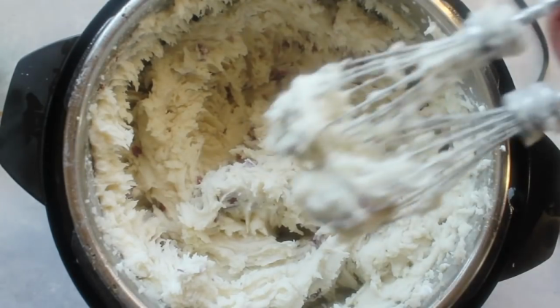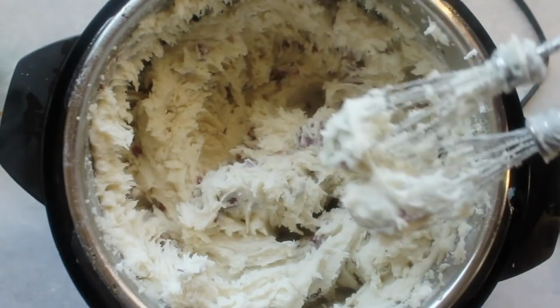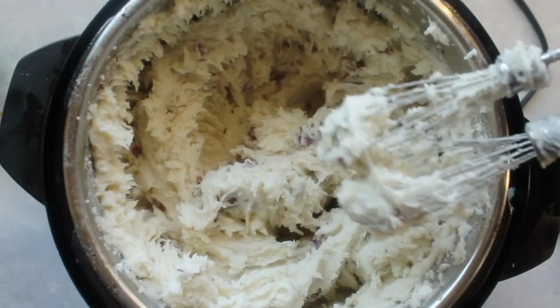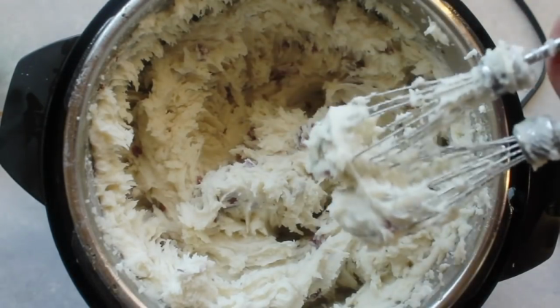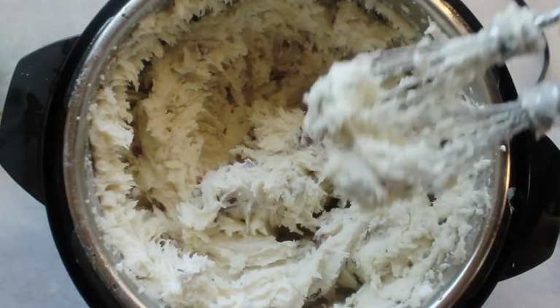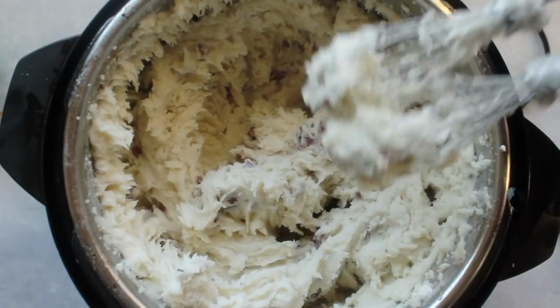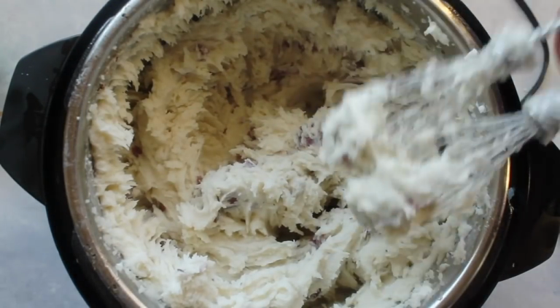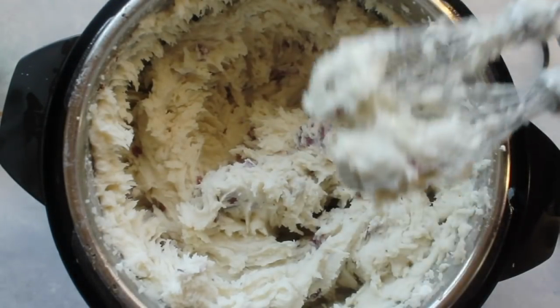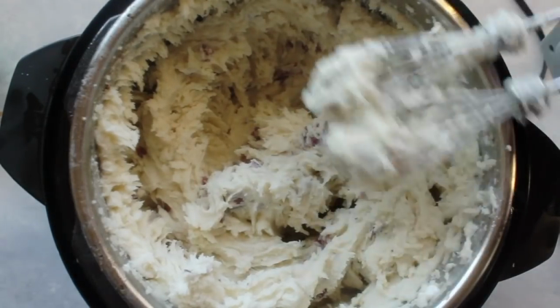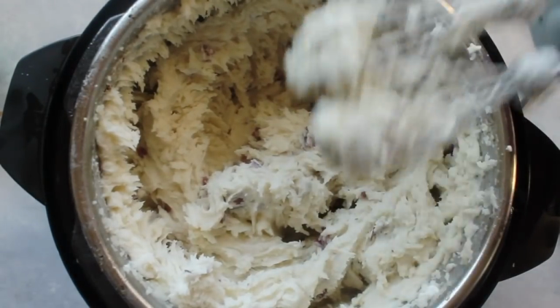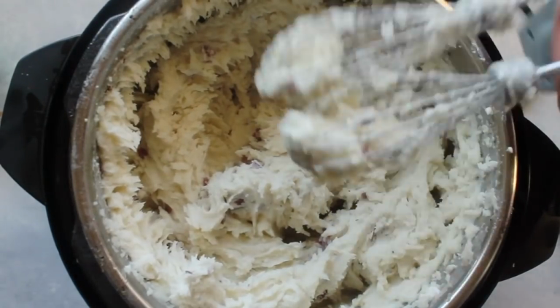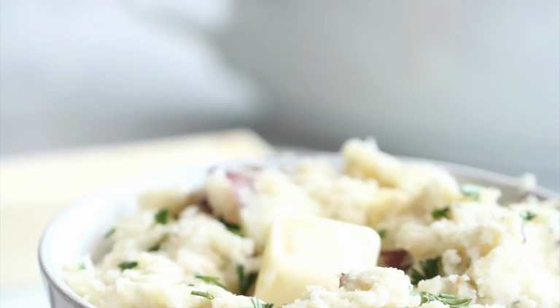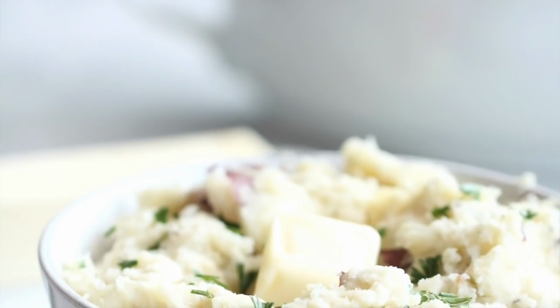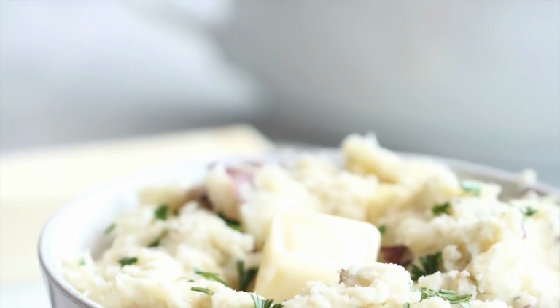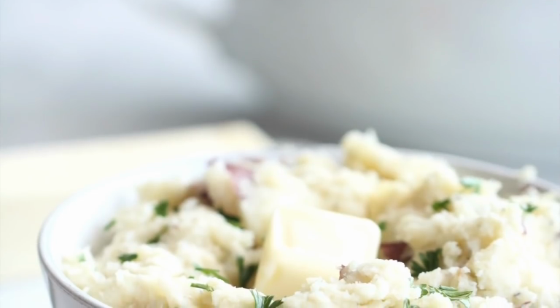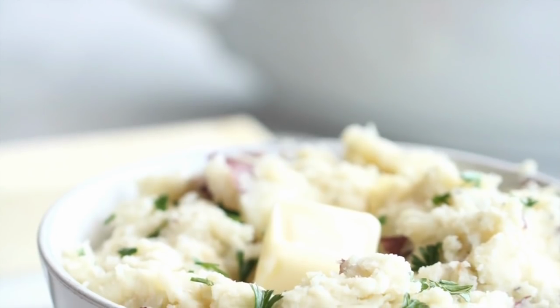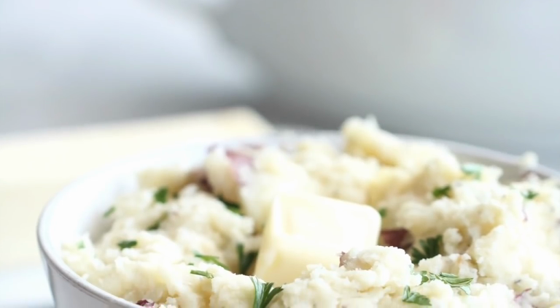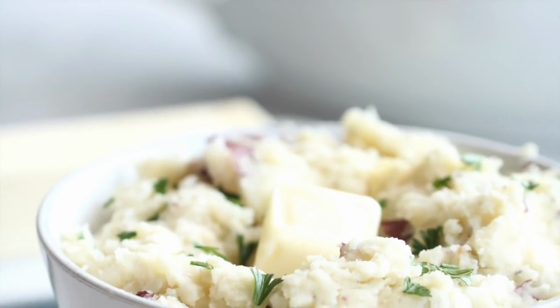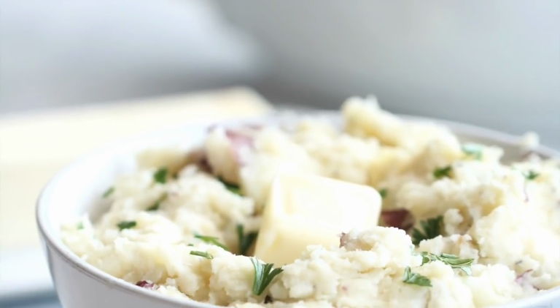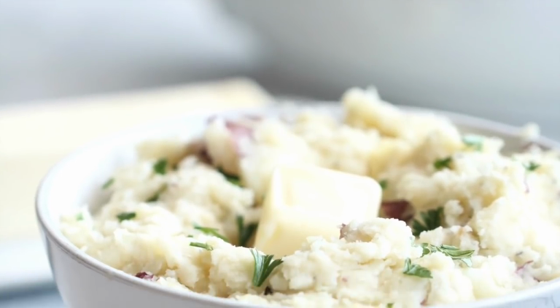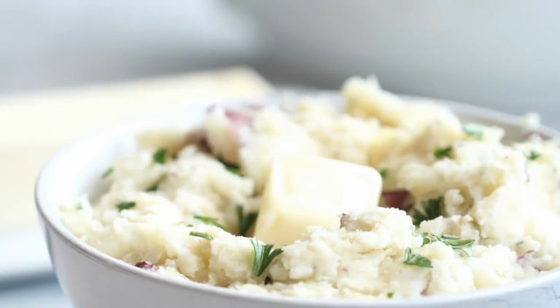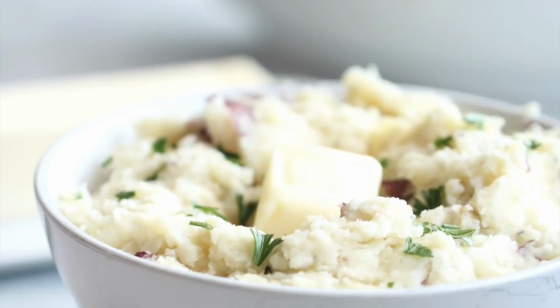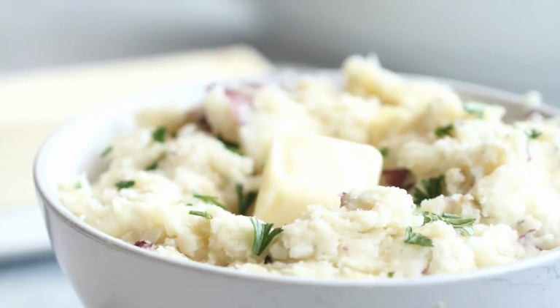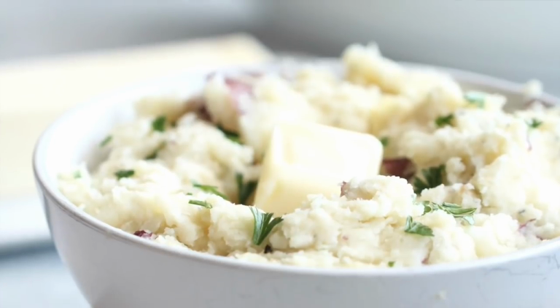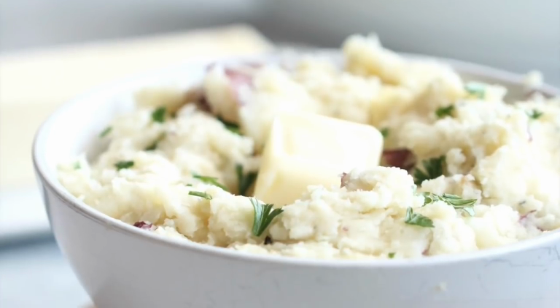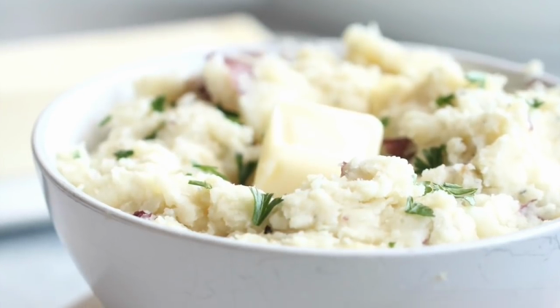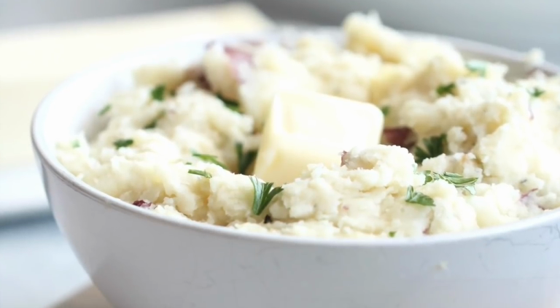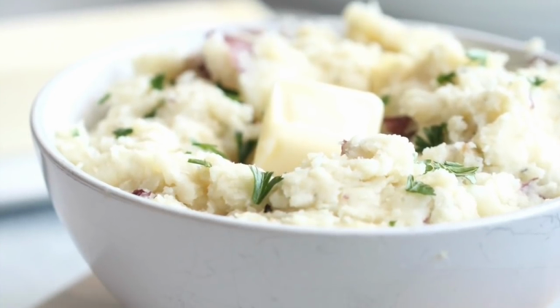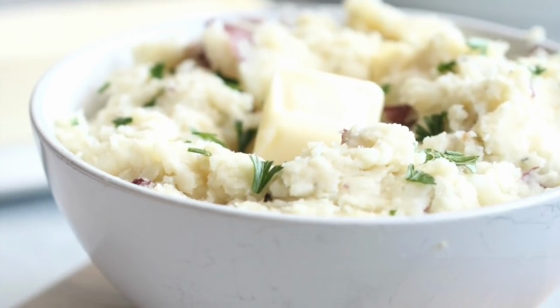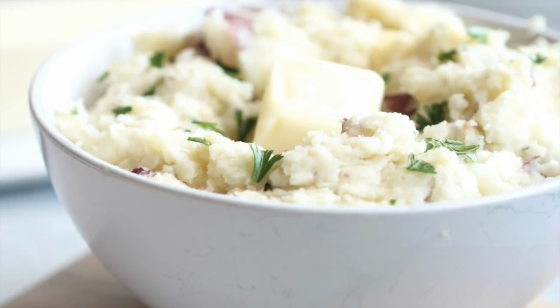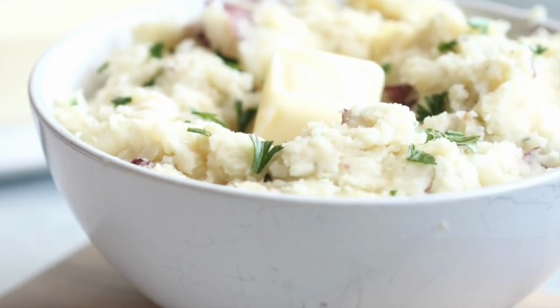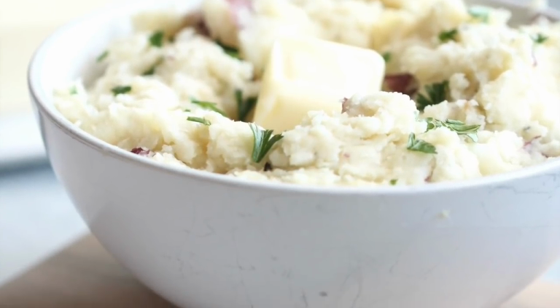You can serve them with your favorite gravy, or they have so much flavor you can really eat them all by themselves.